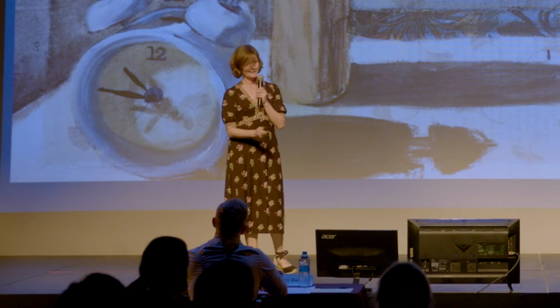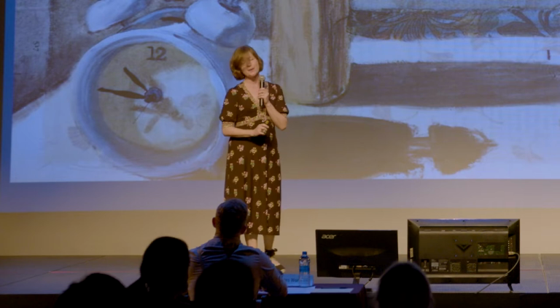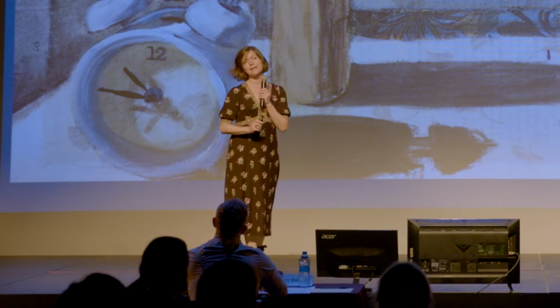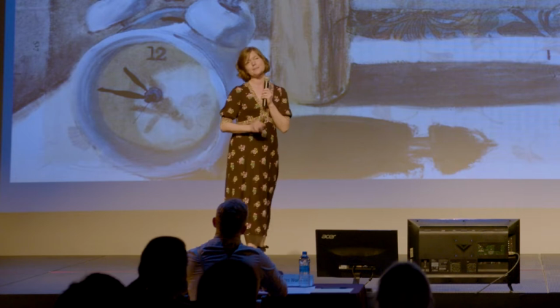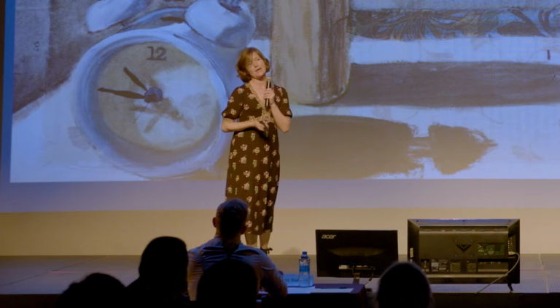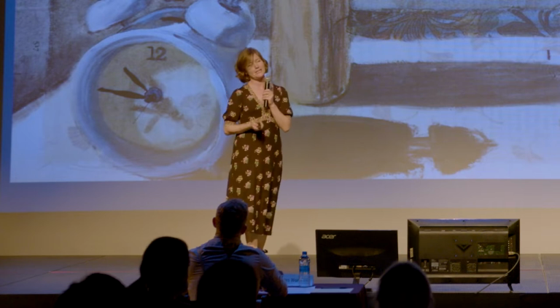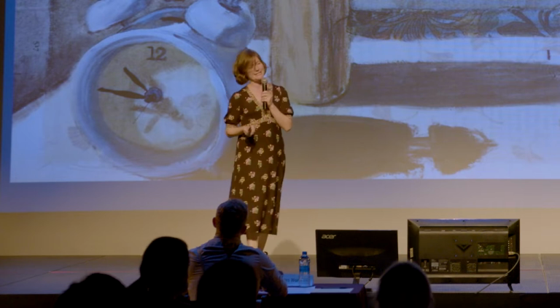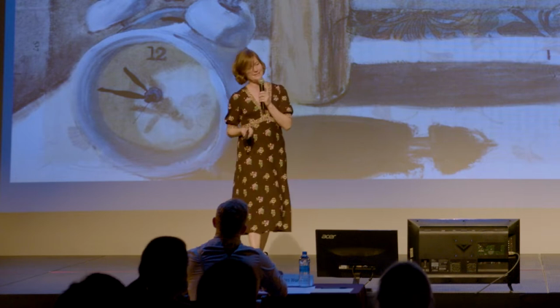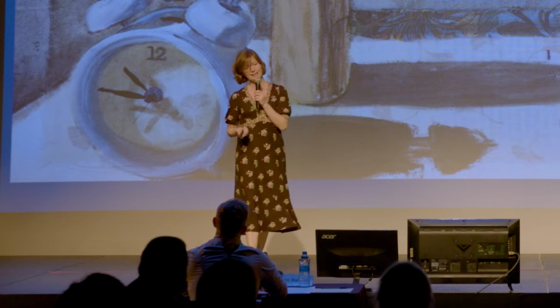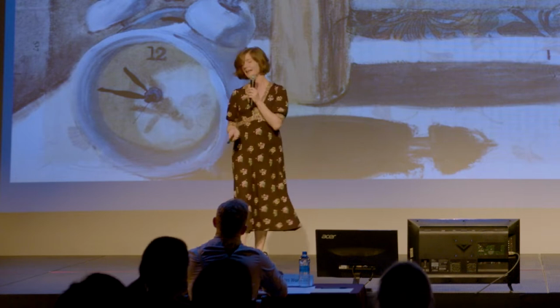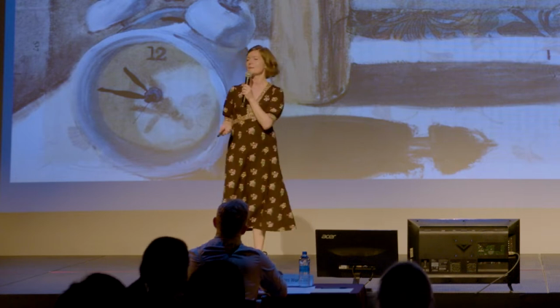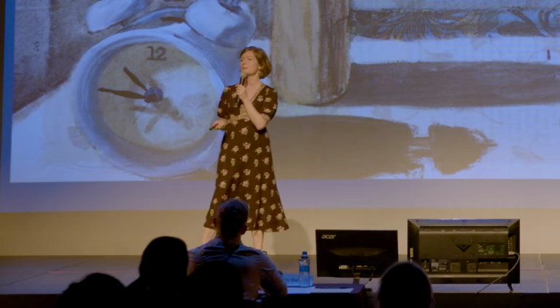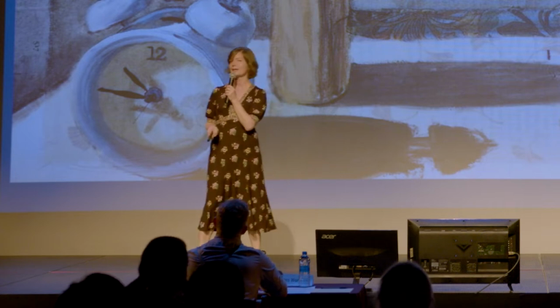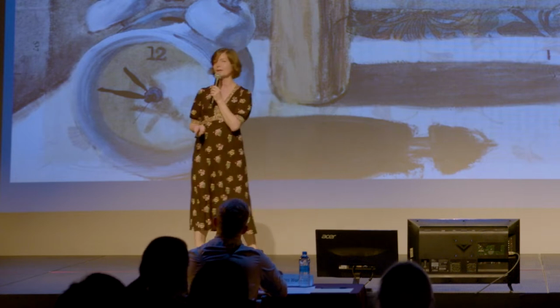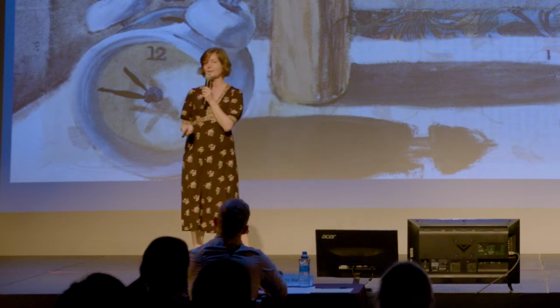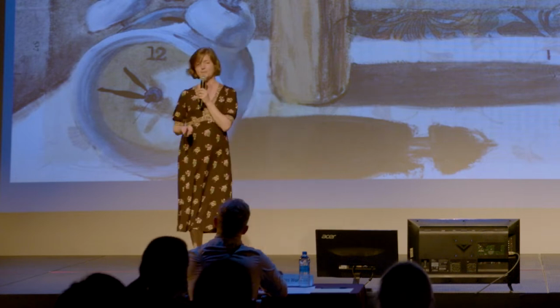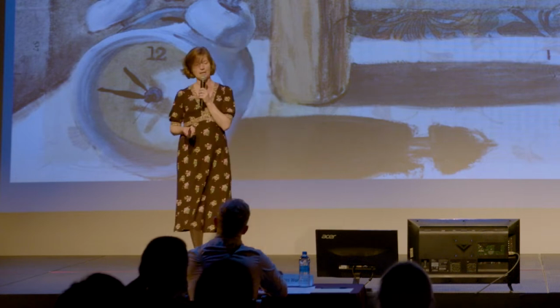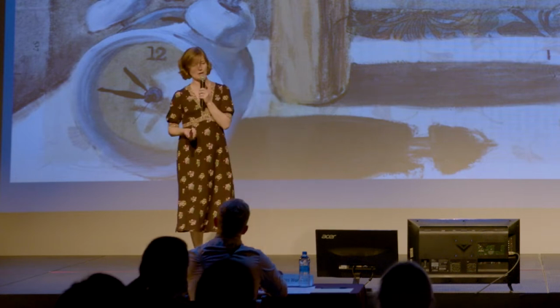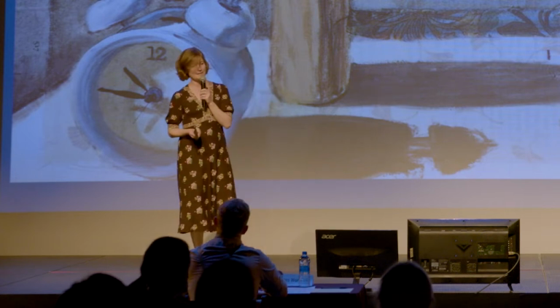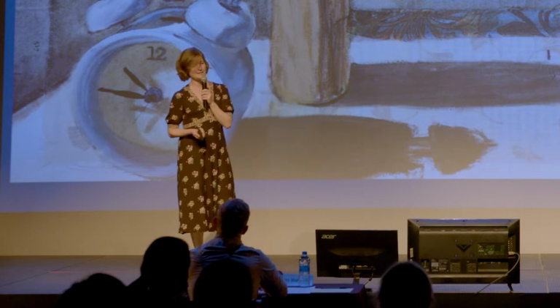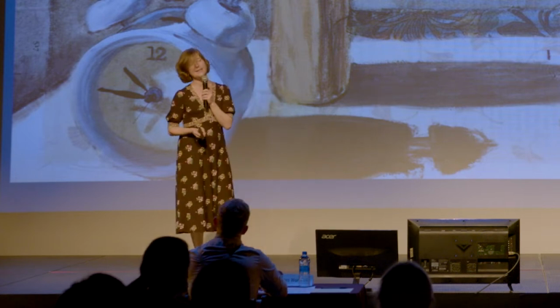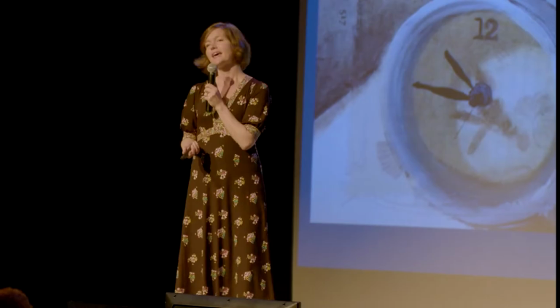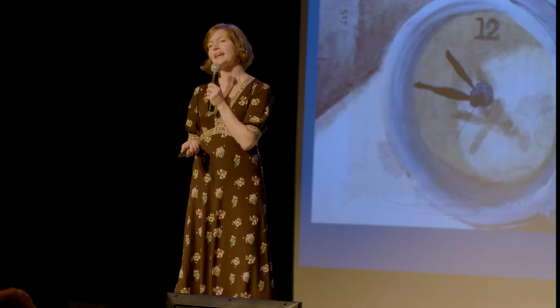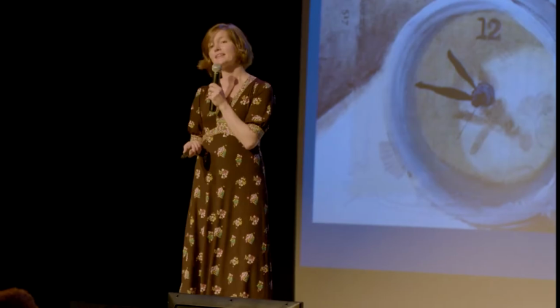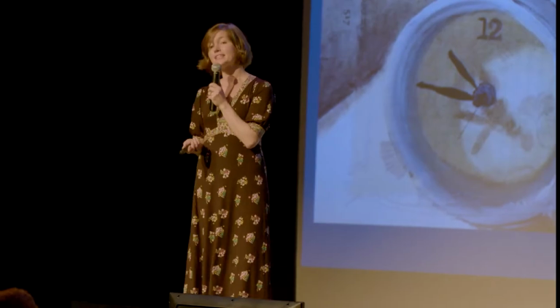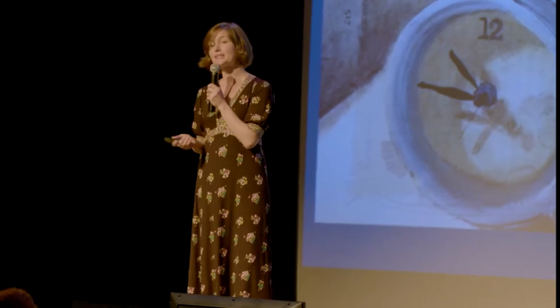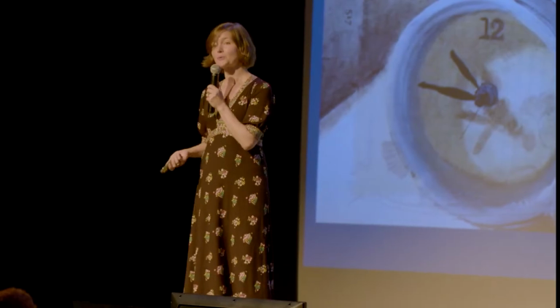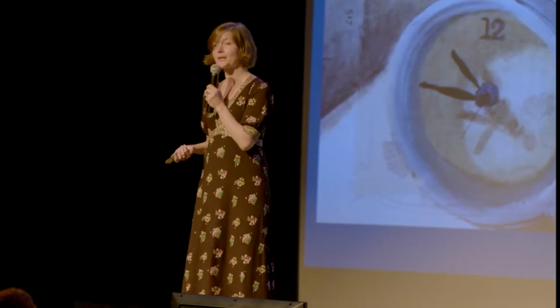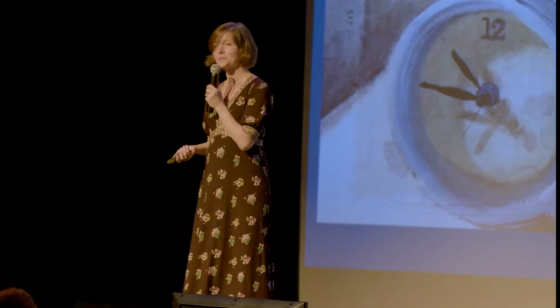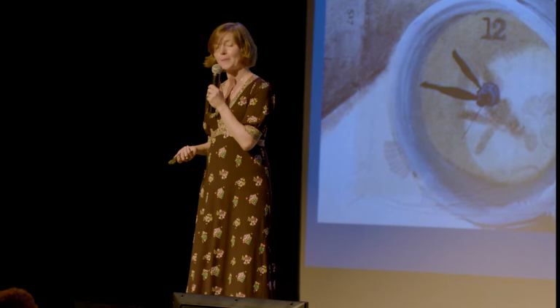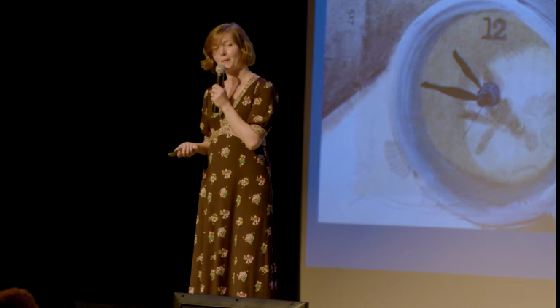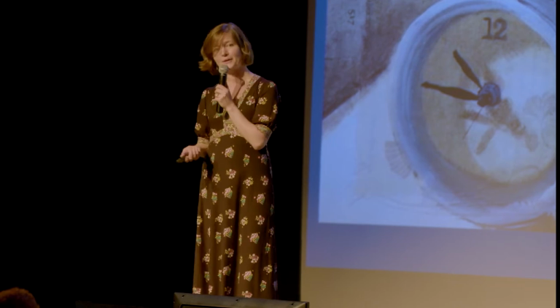My name is Sarah Clinton and I'm a painter and mixed media artist, and I love telling stories with my work.